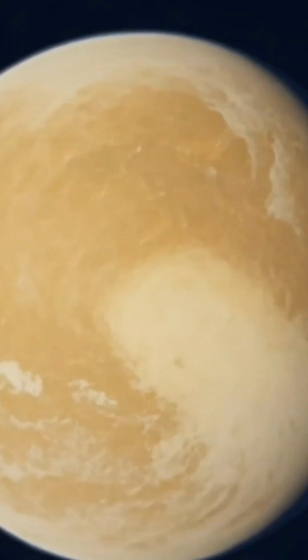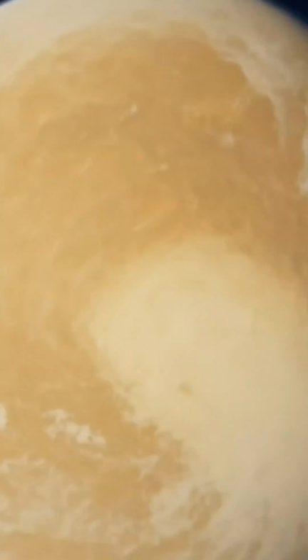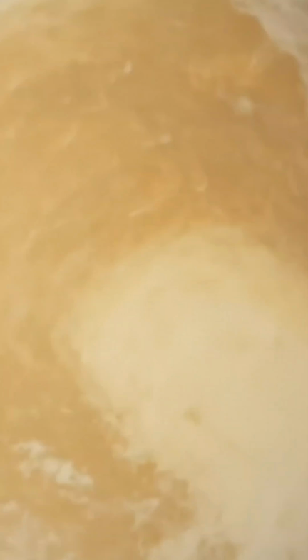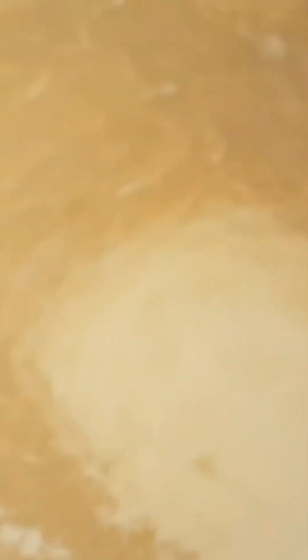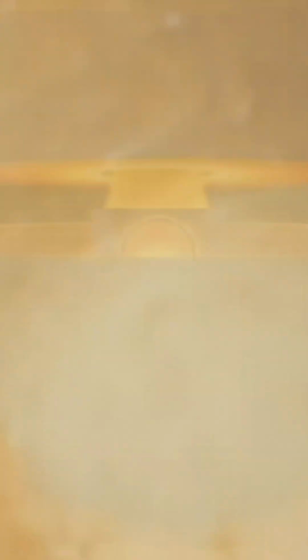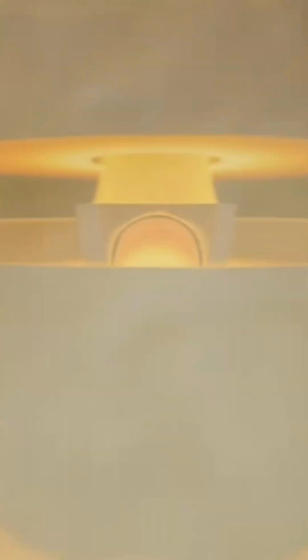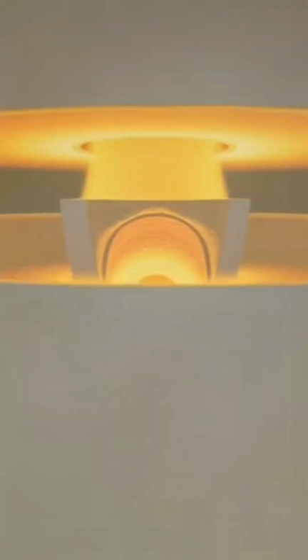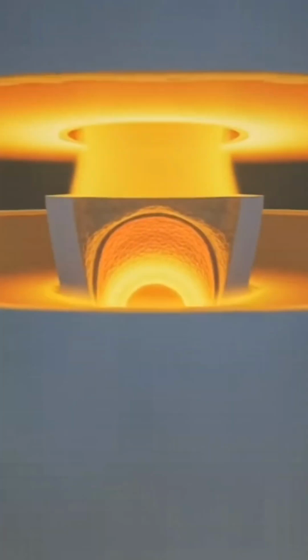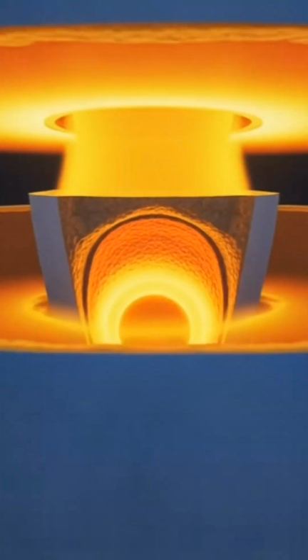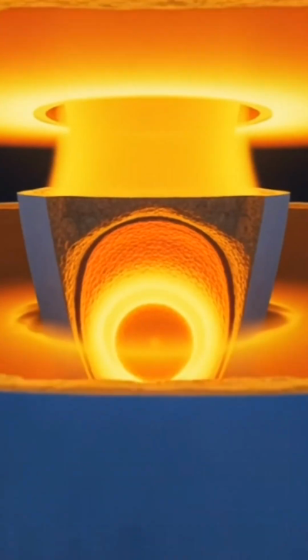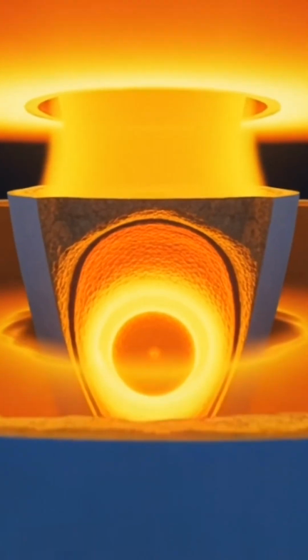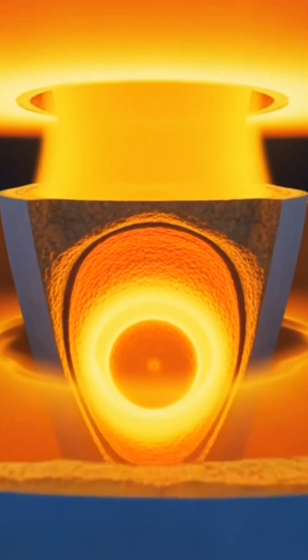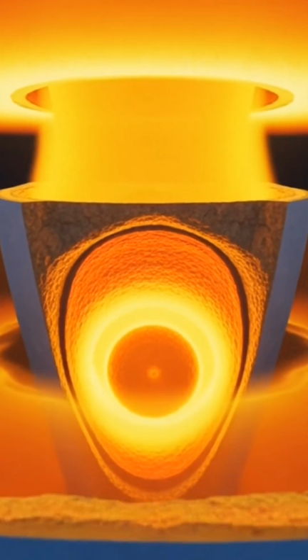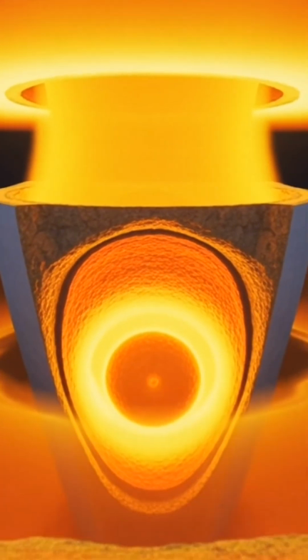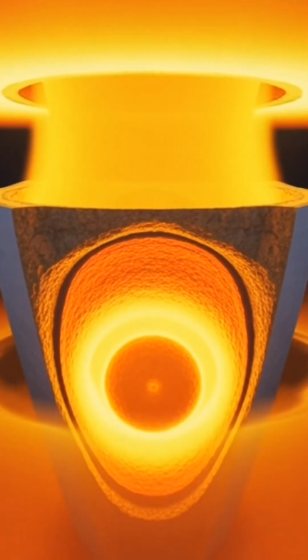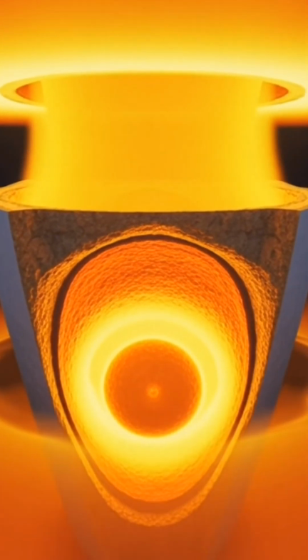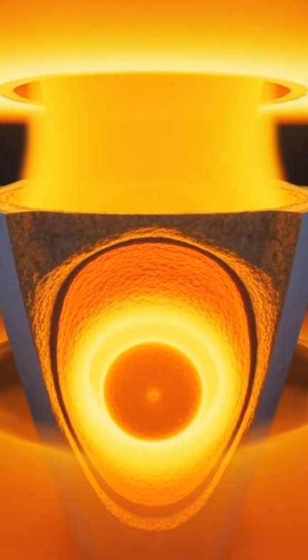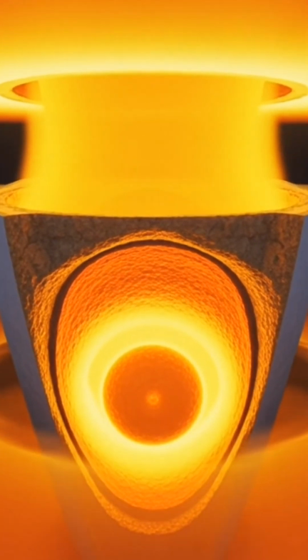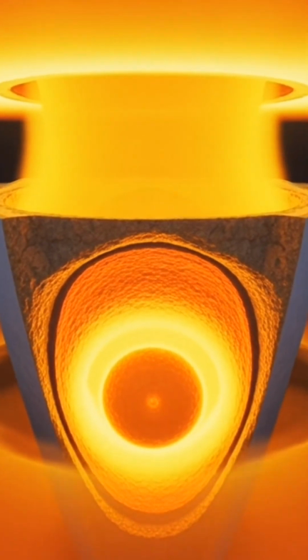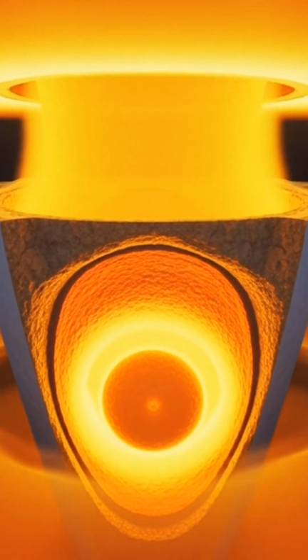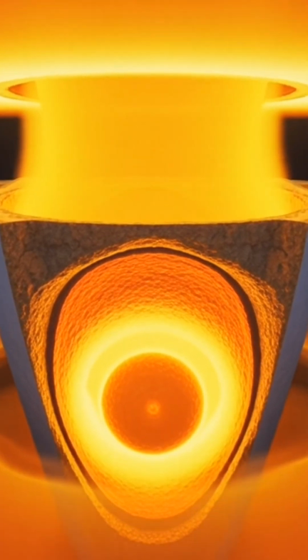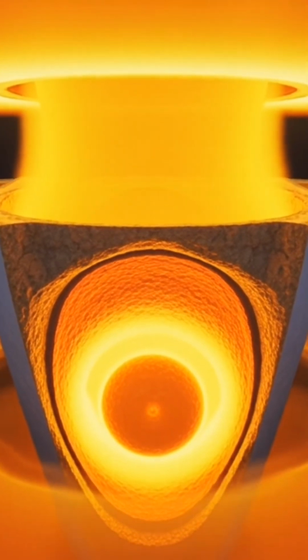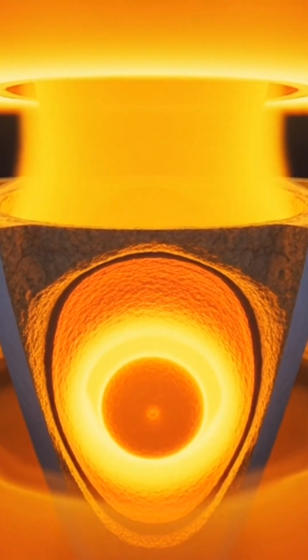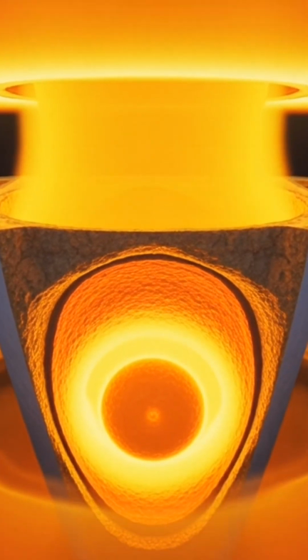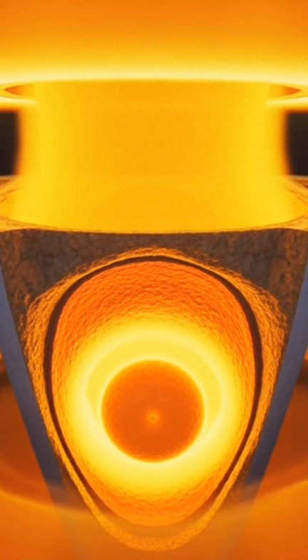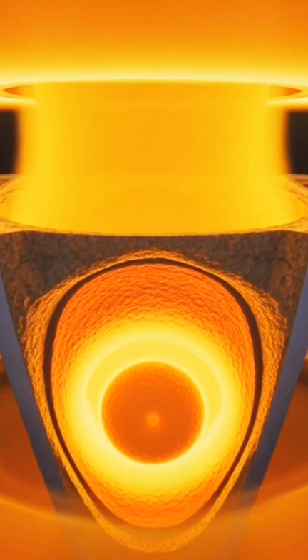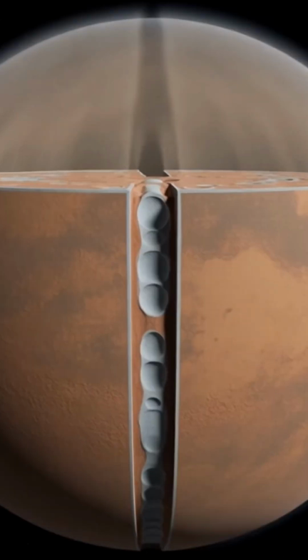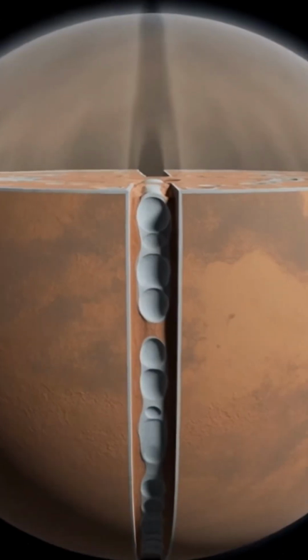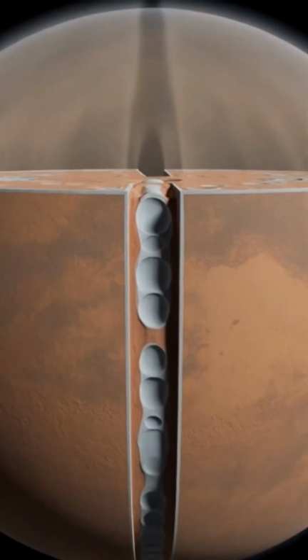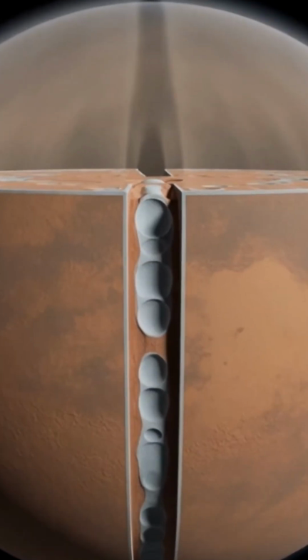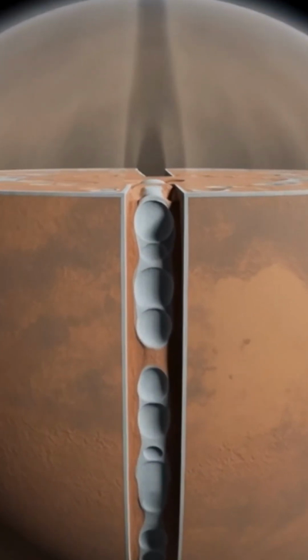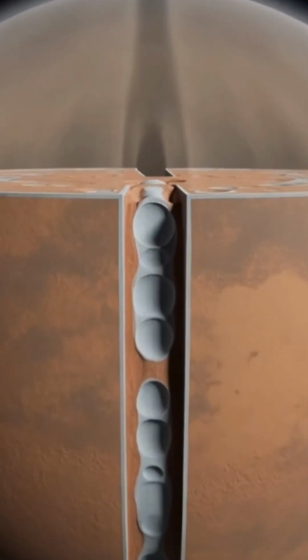Mars, the quiet red planet, hides a cold, silent core and frozen layers that tell the story of a world that once lived.